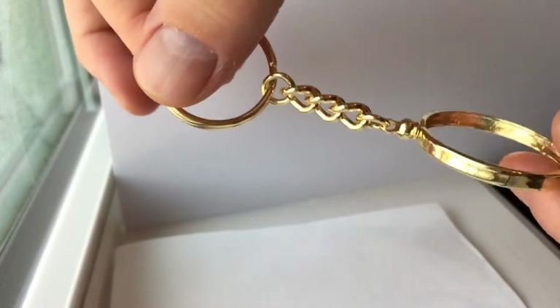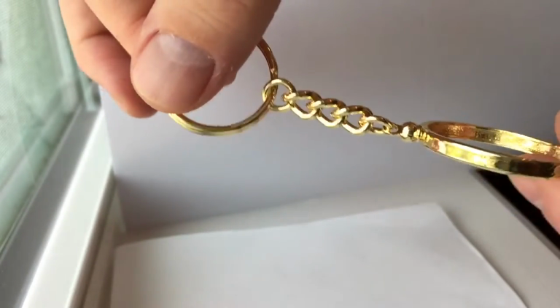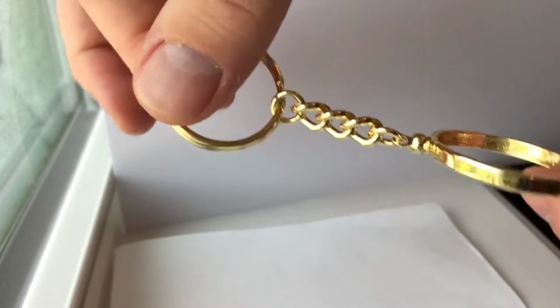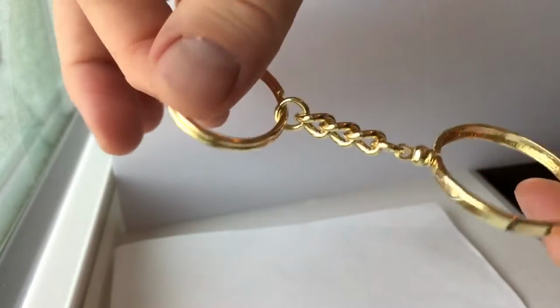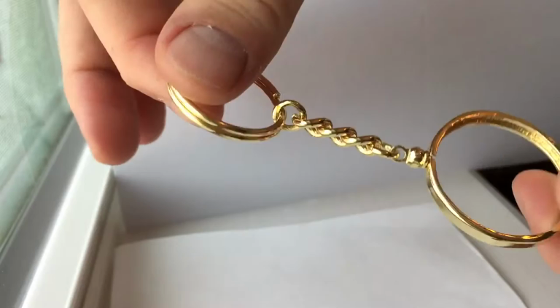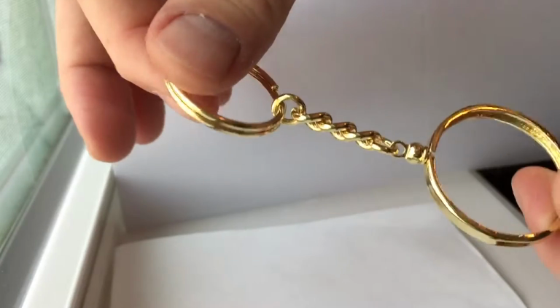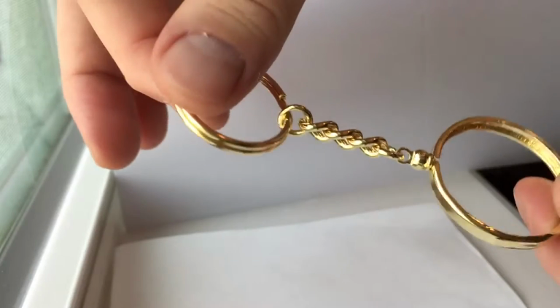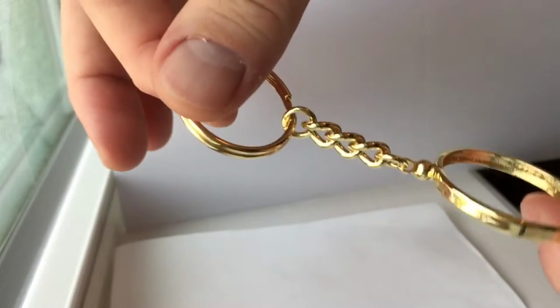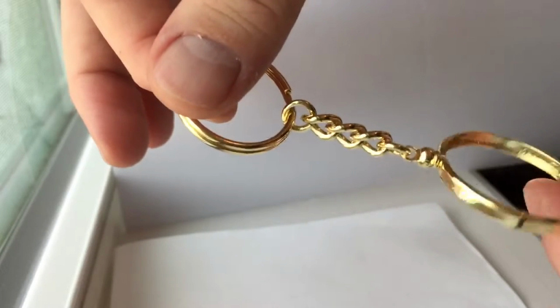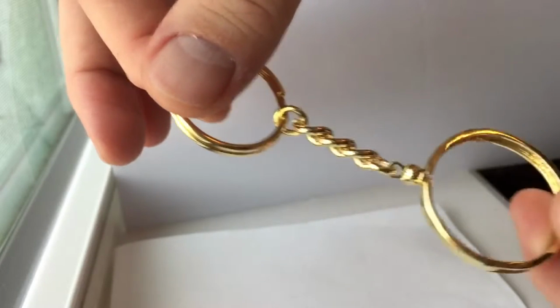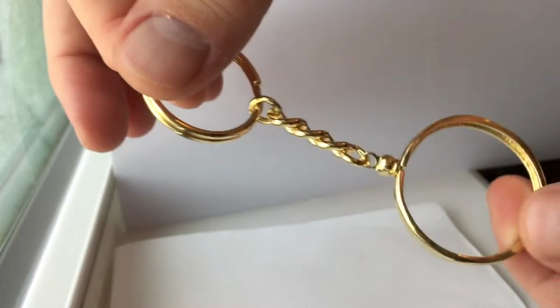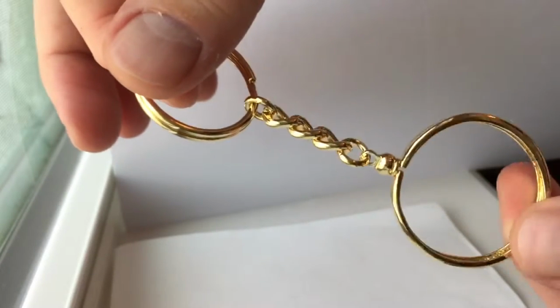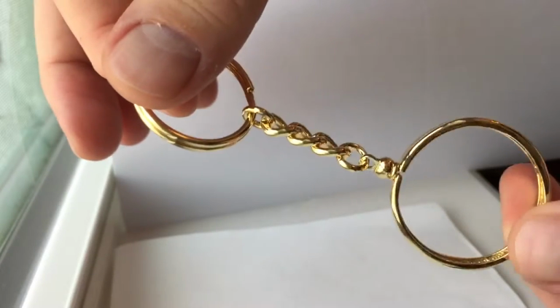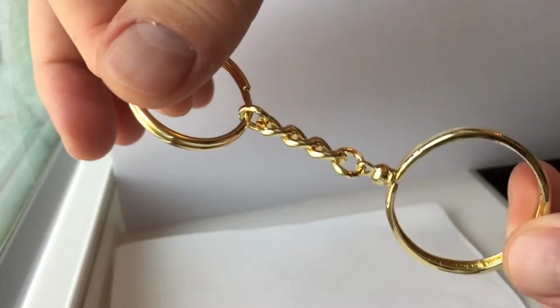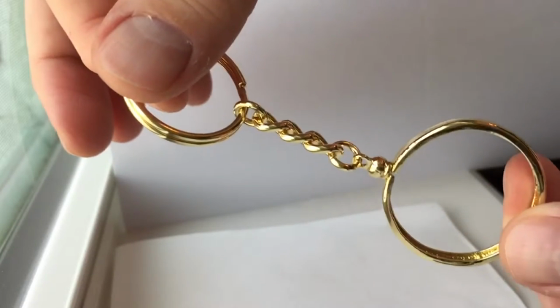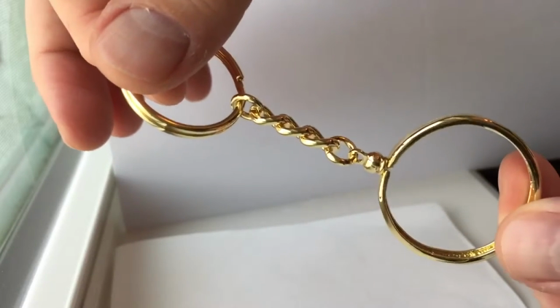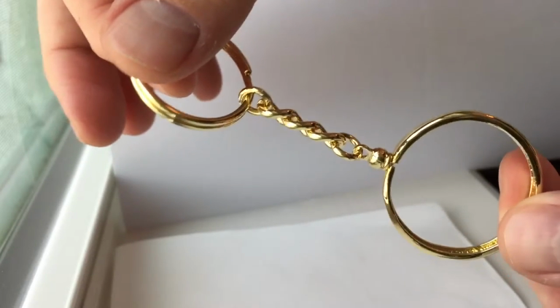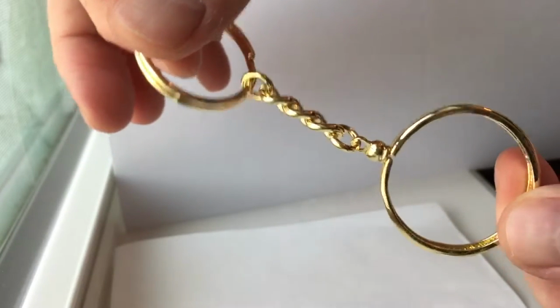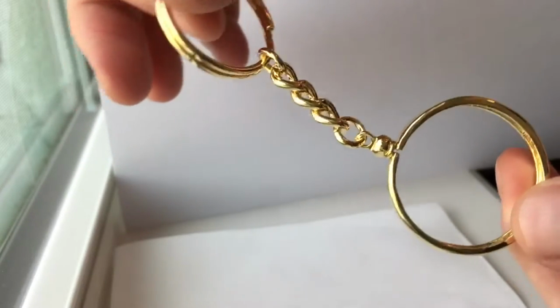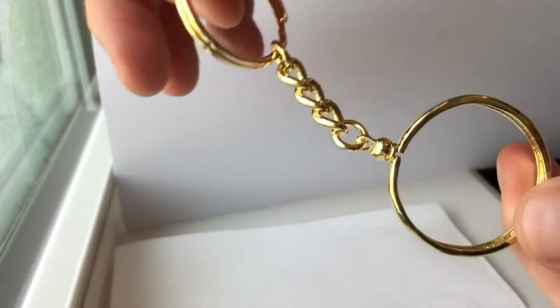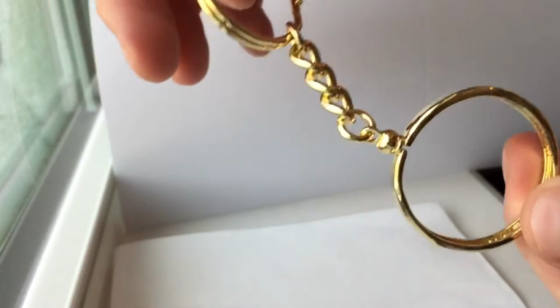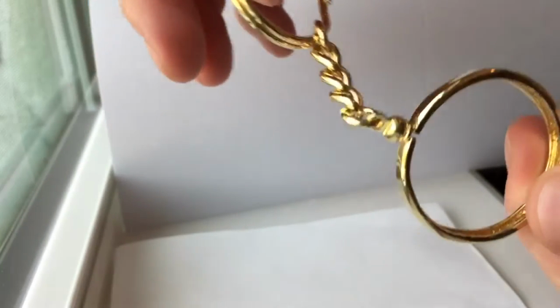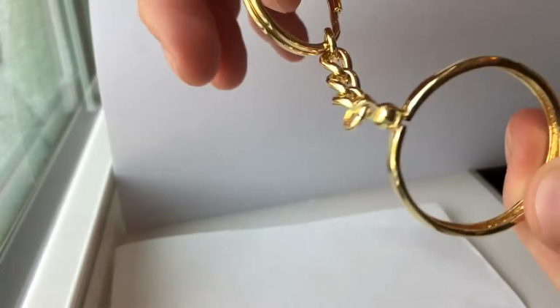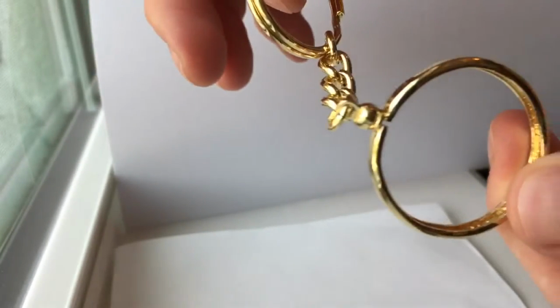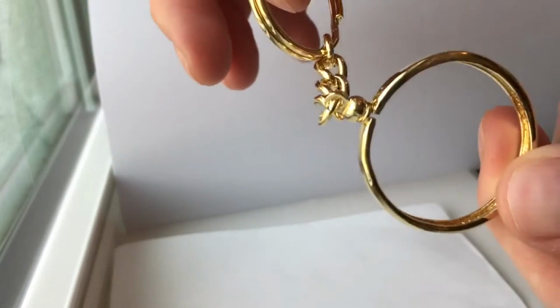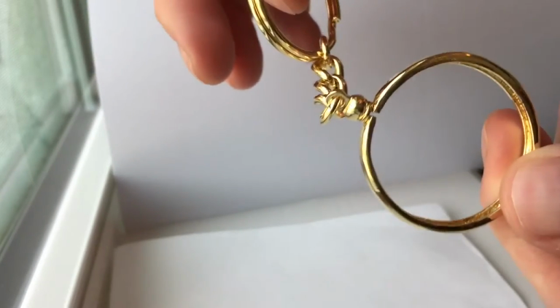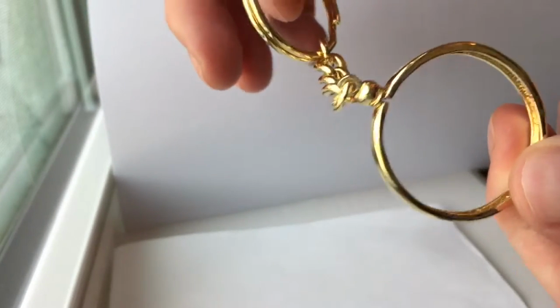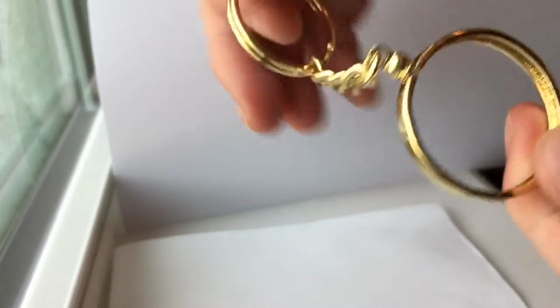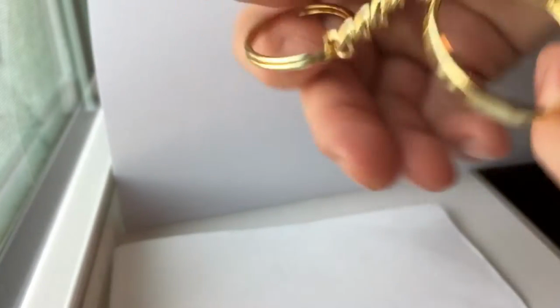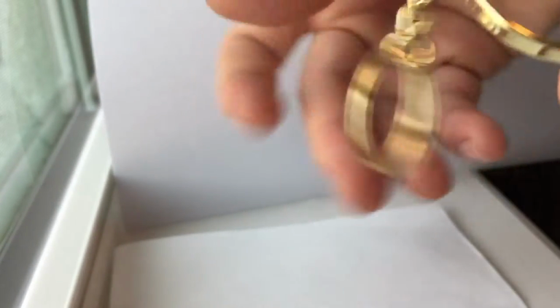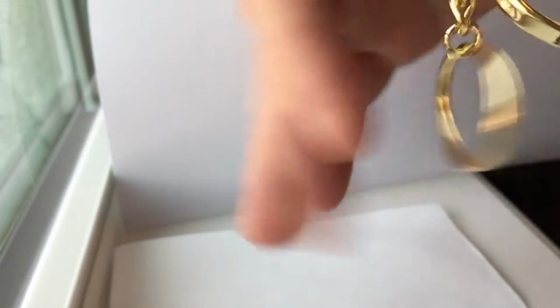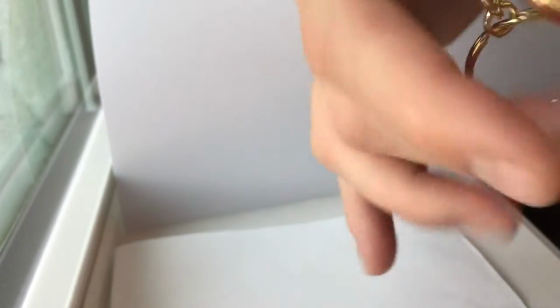As you can see here, it's got a nice ring, short chain, and it's got a hoop that holds your medallion.